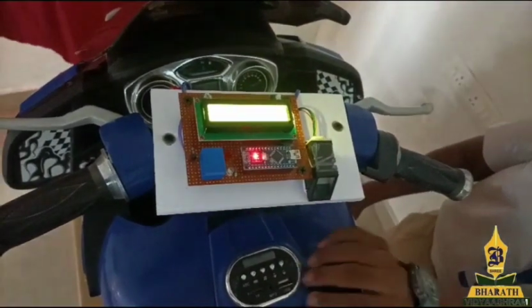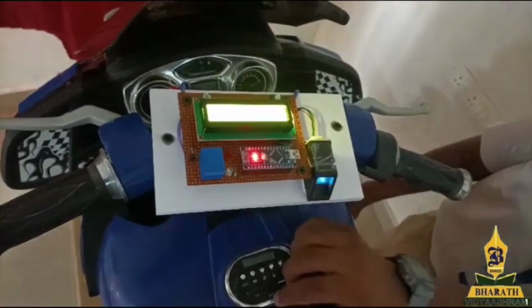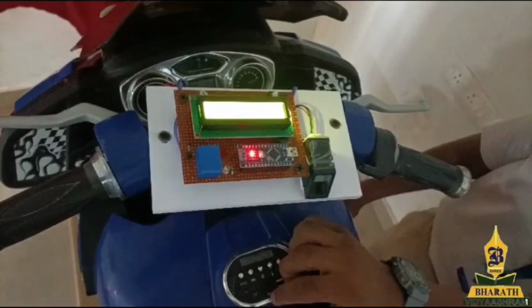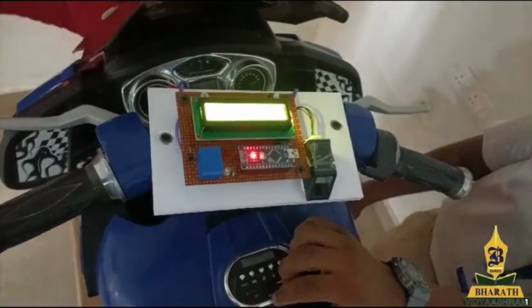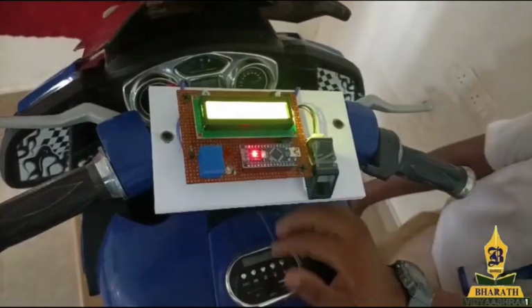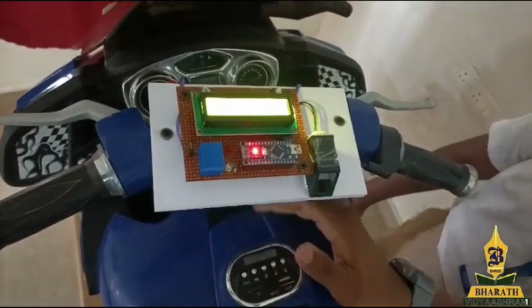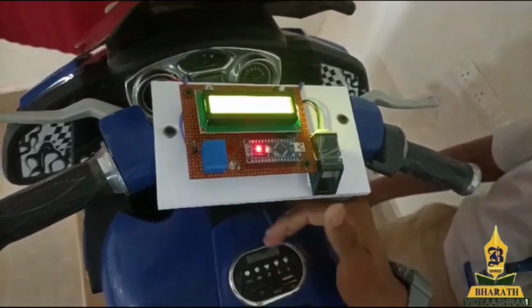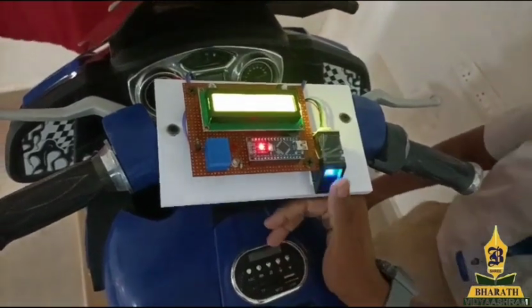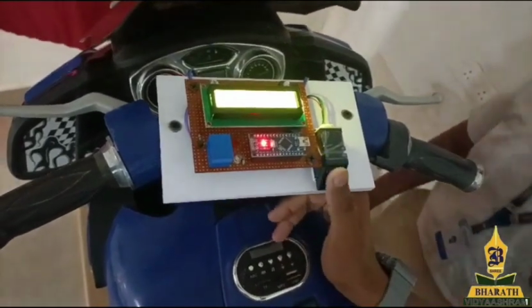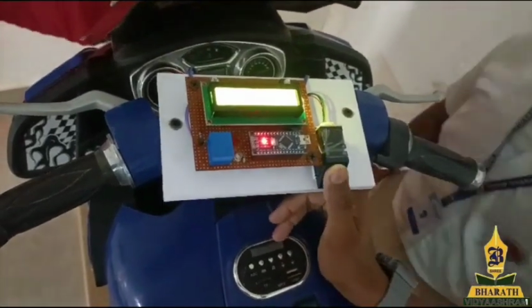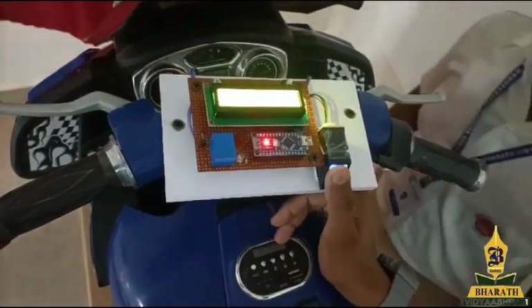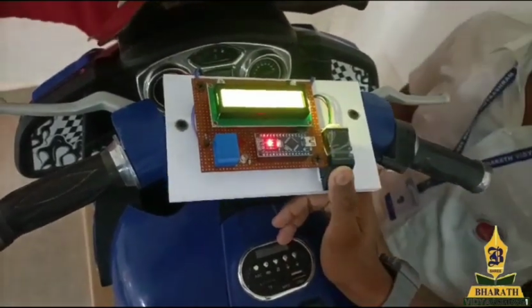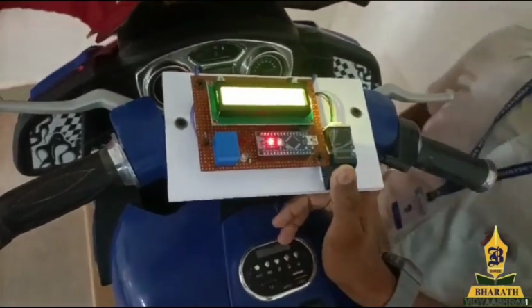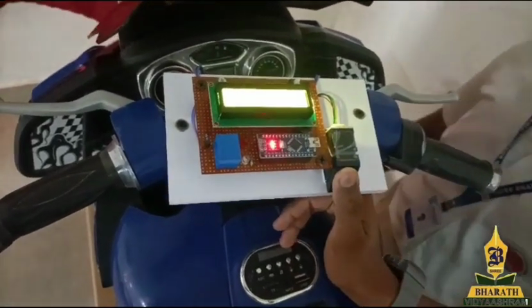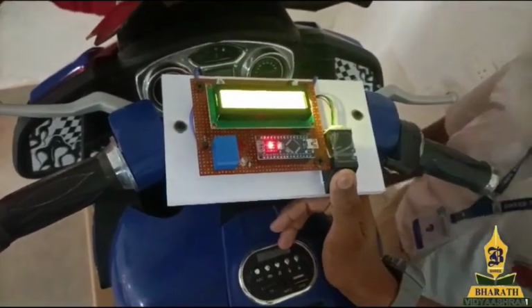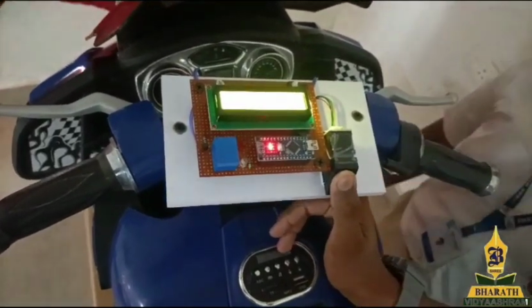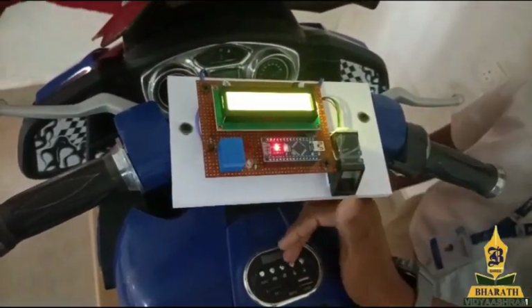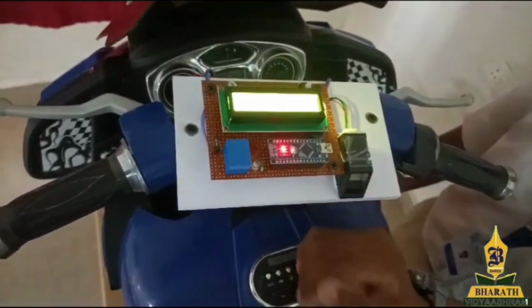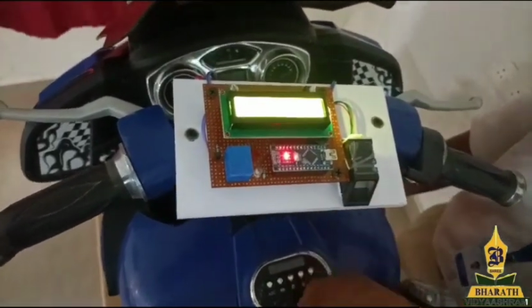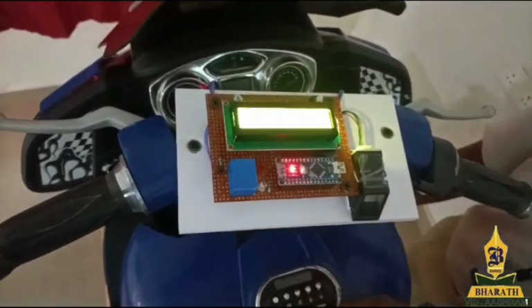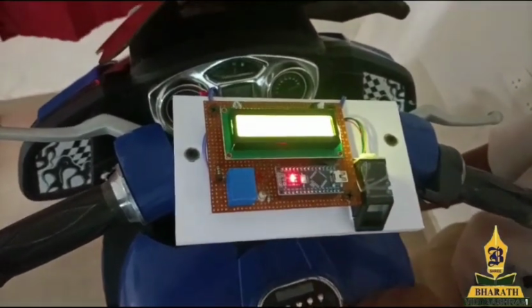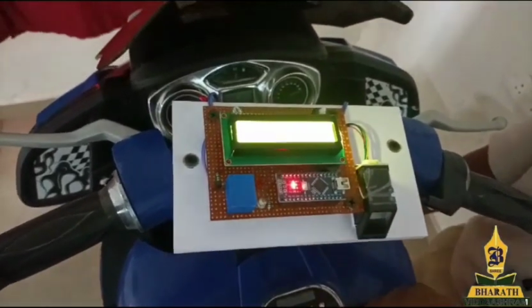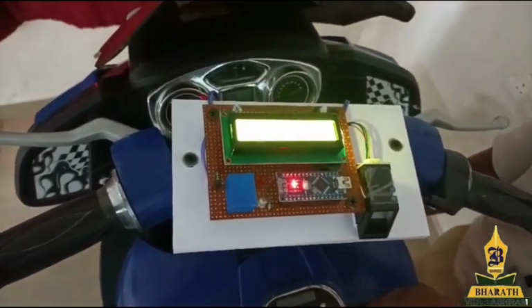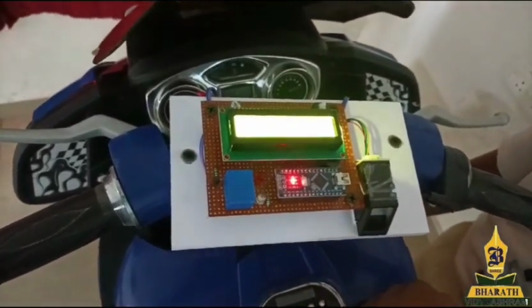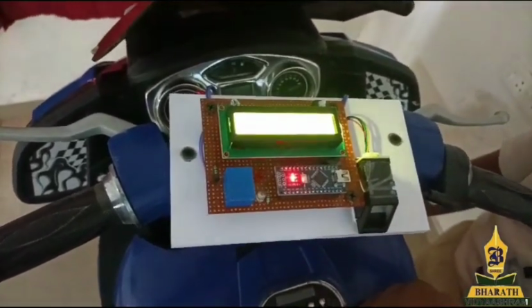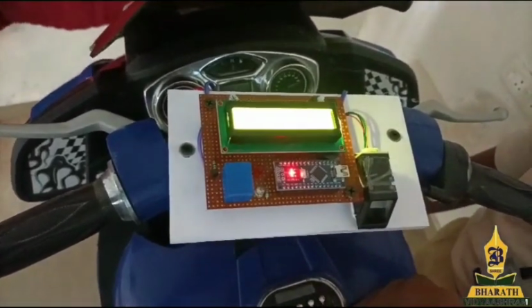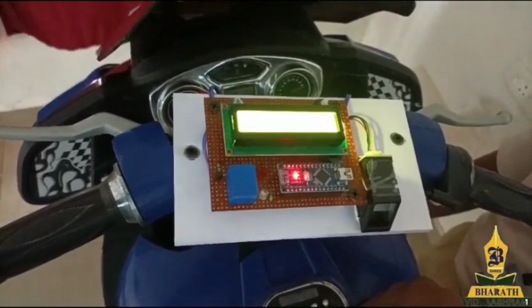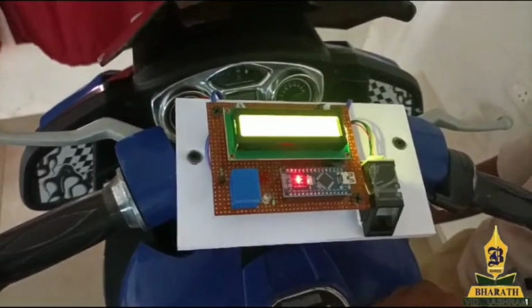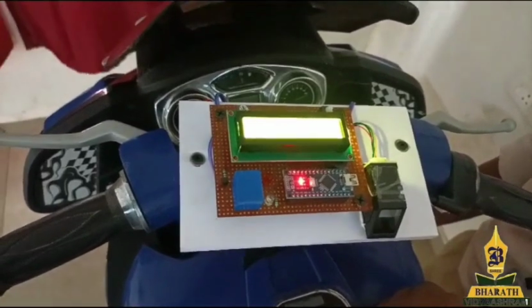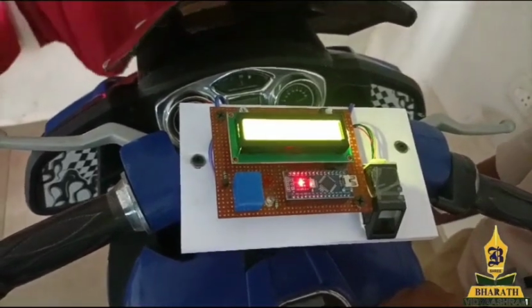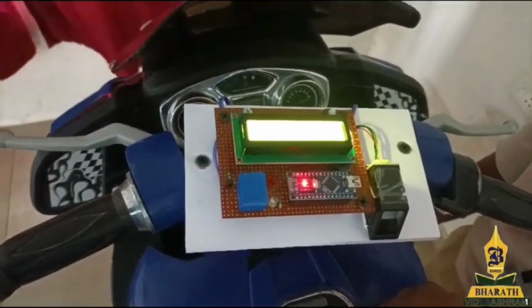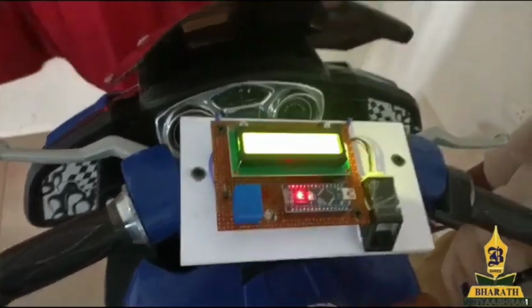If the fingerprint of the authorized user is verified and the license is approved, the ignition system will be turned on.